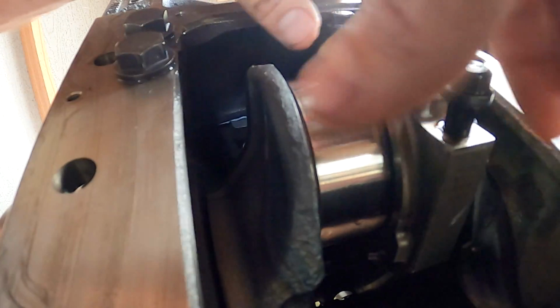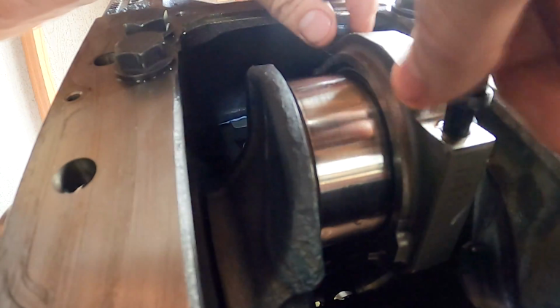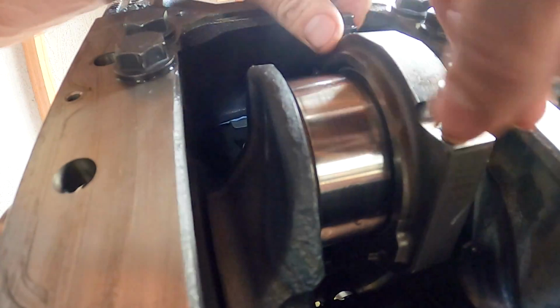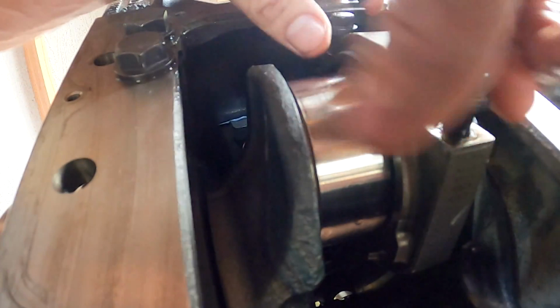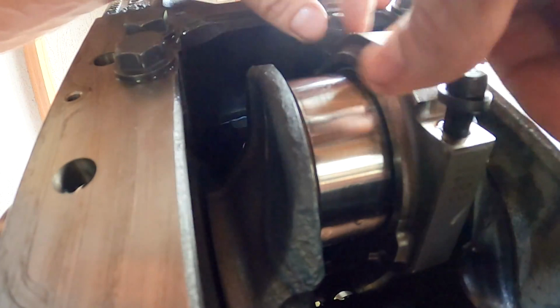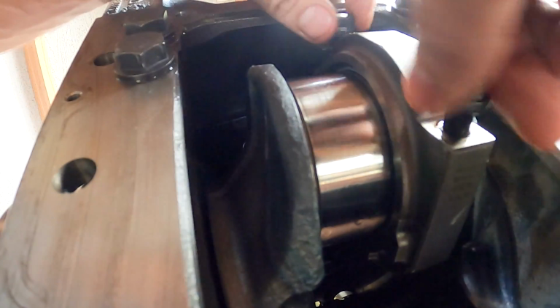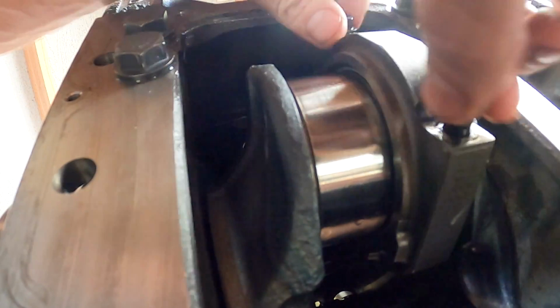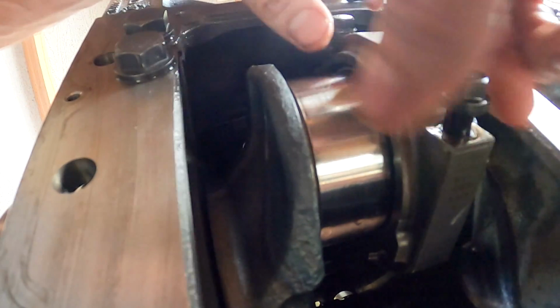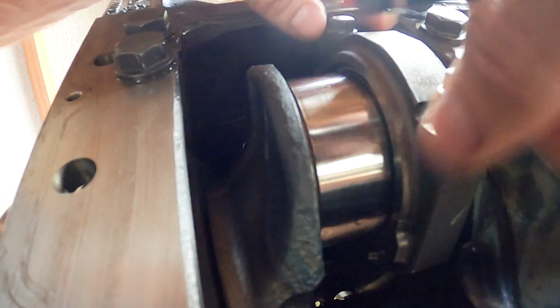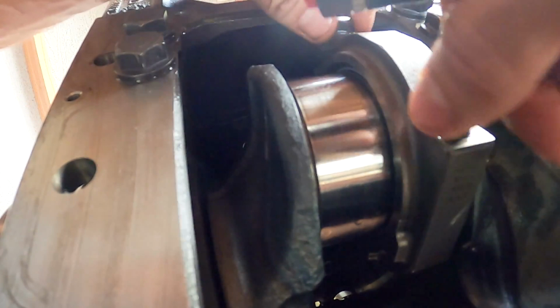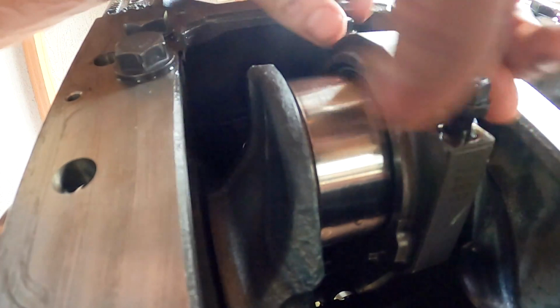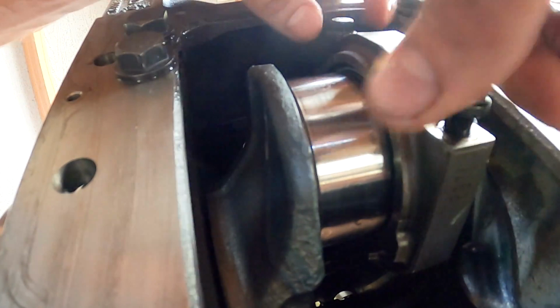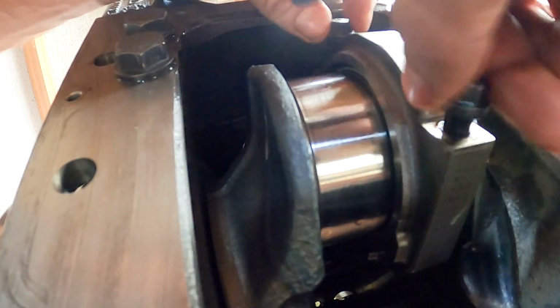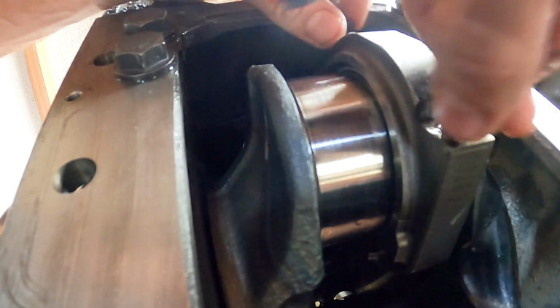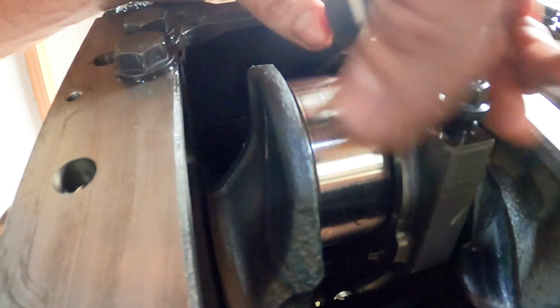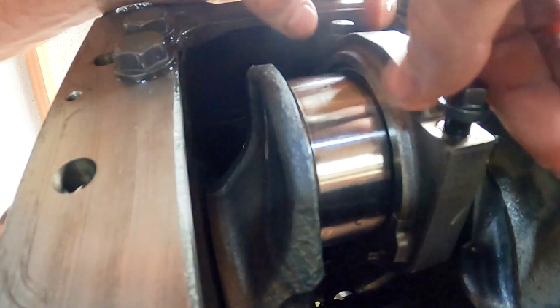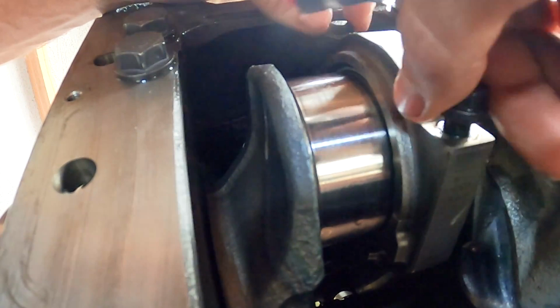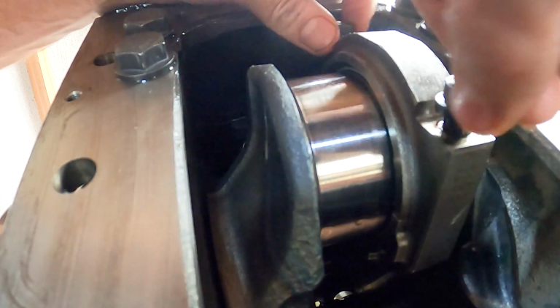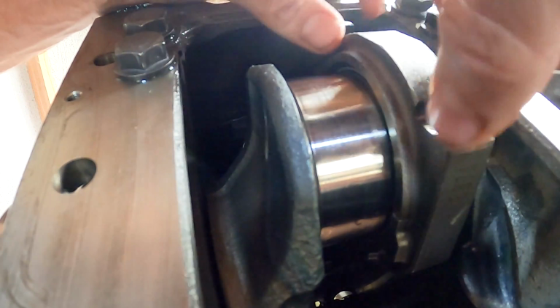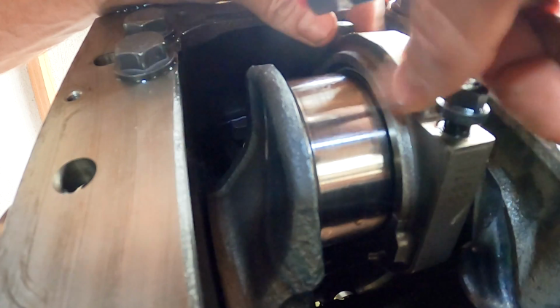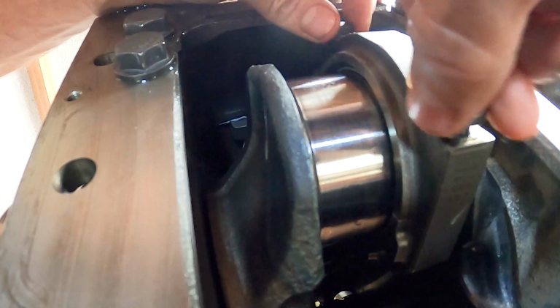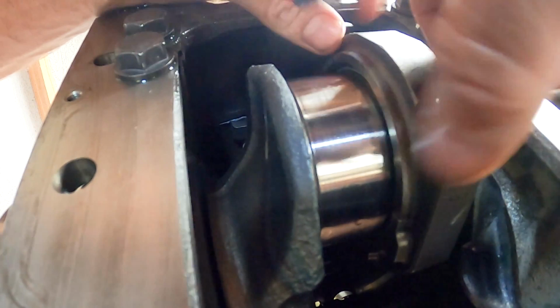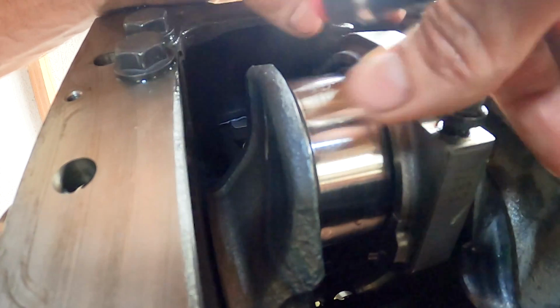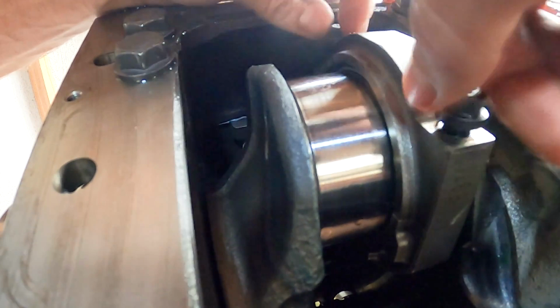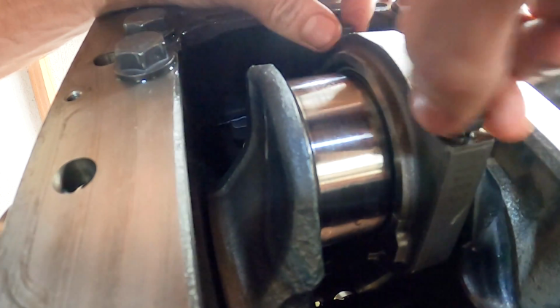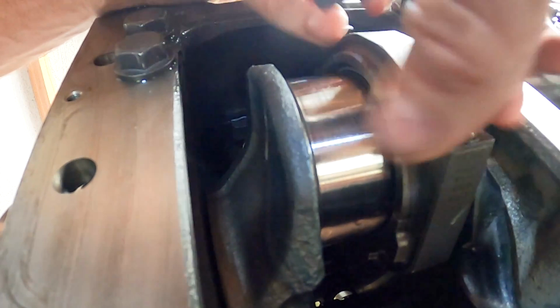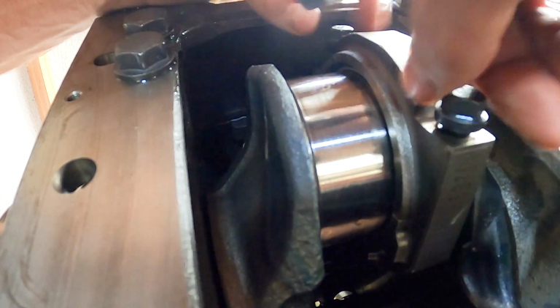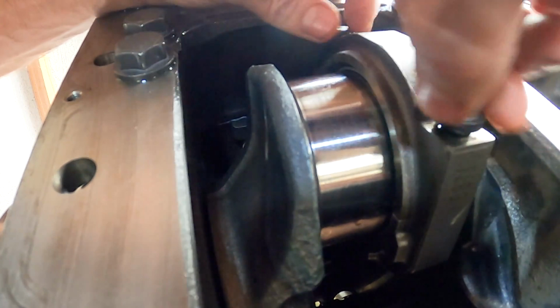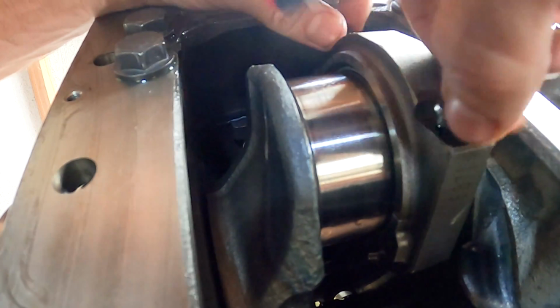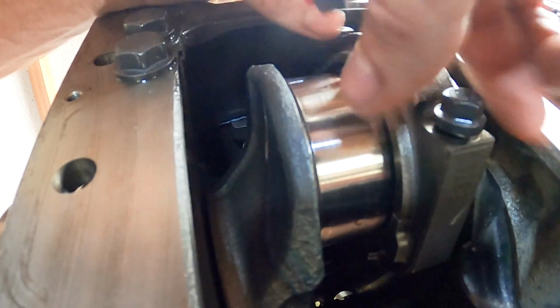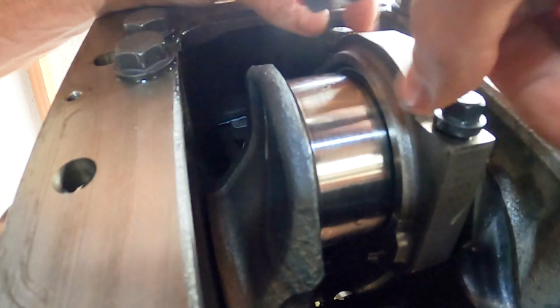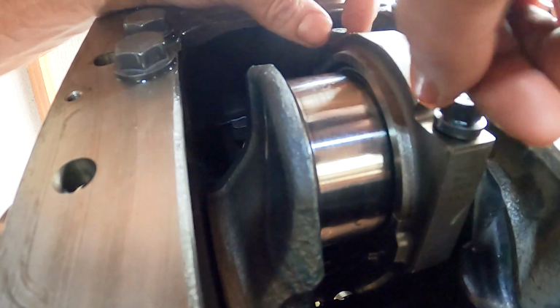I already have the bearing in there. It's already lubed — you saw all that. So we're just tightening these down by hand.